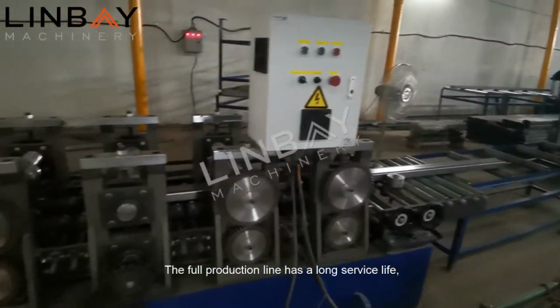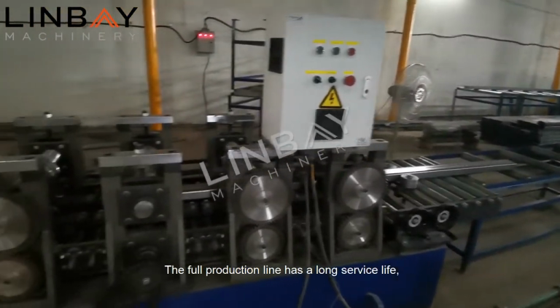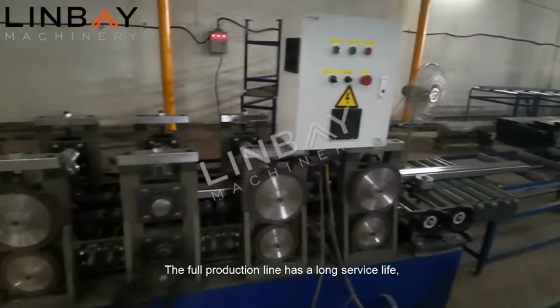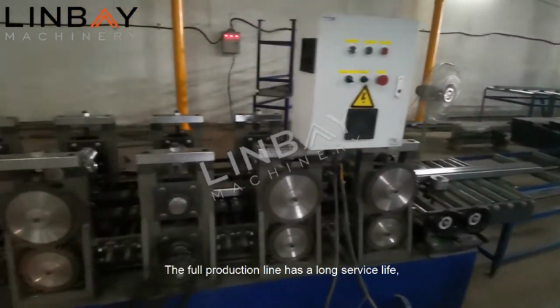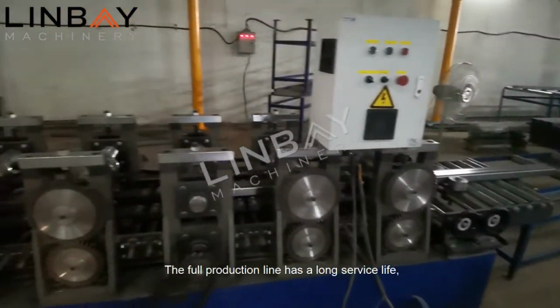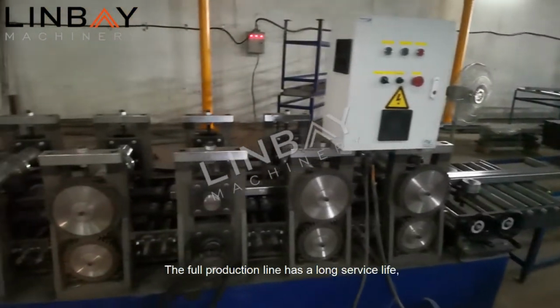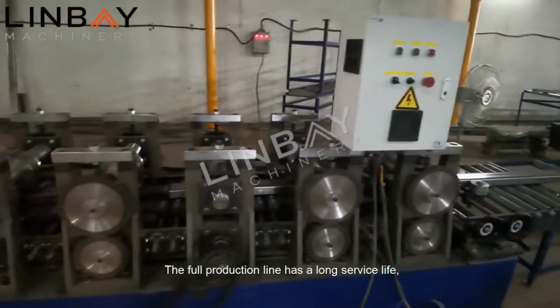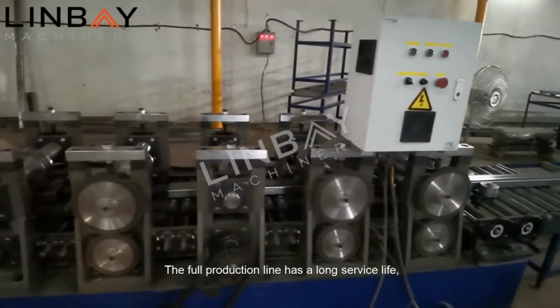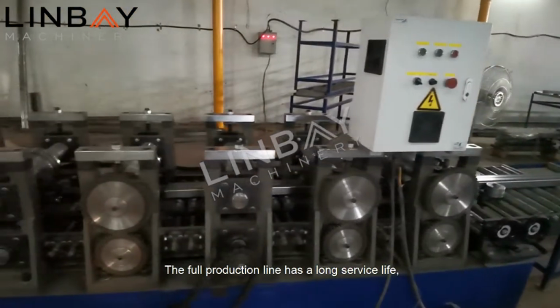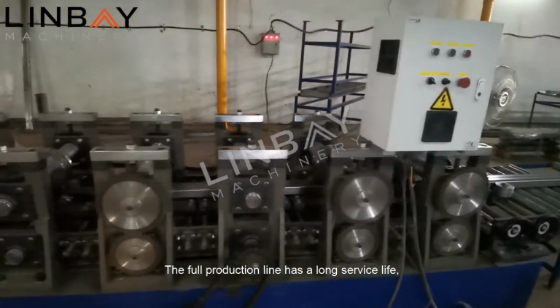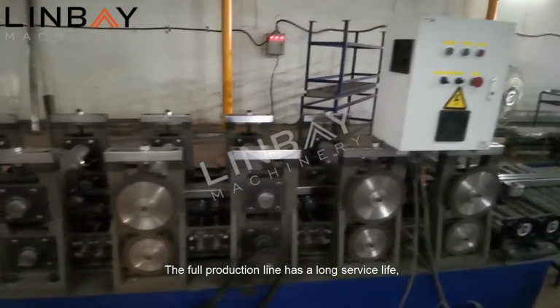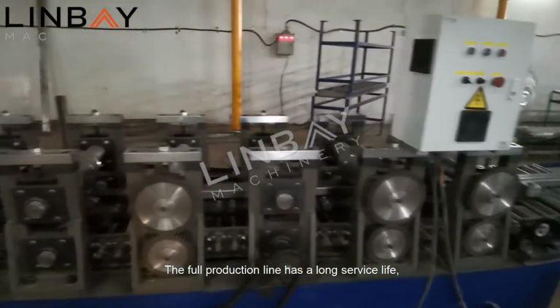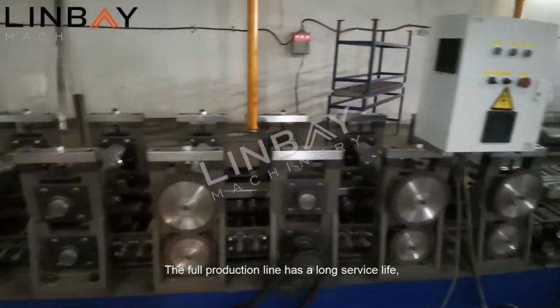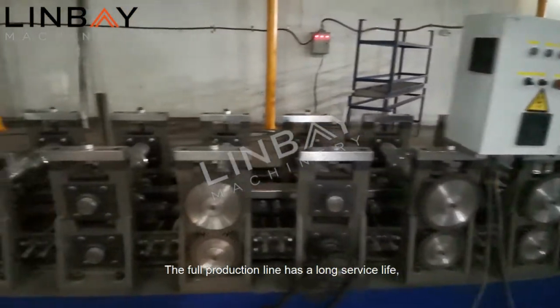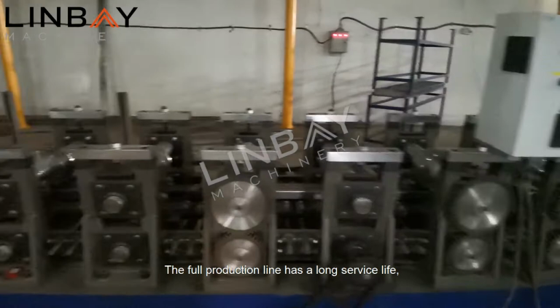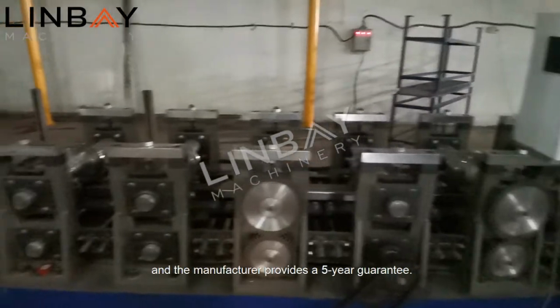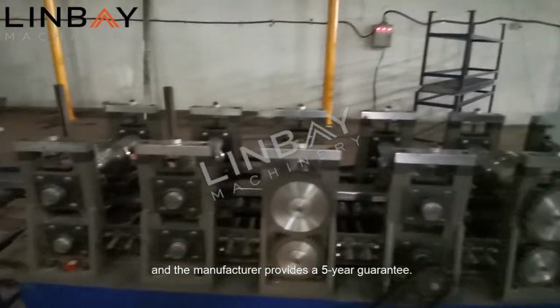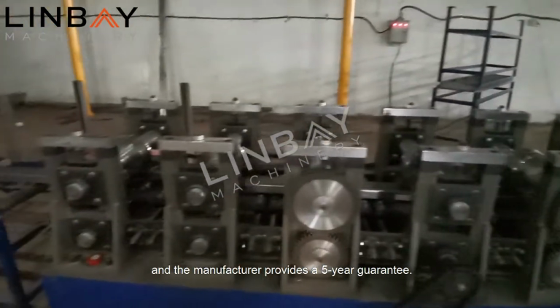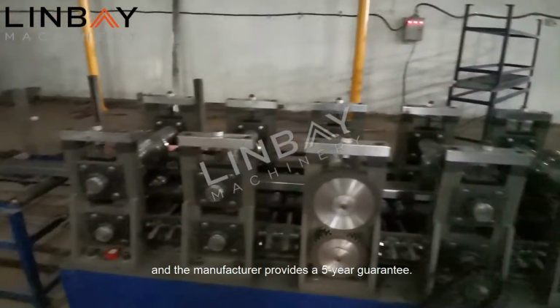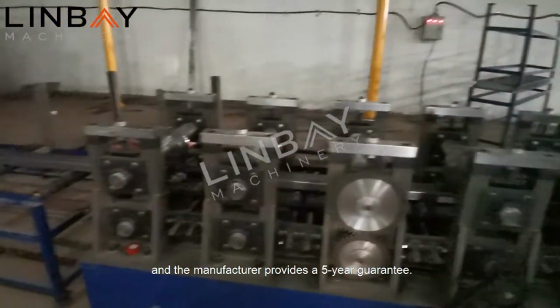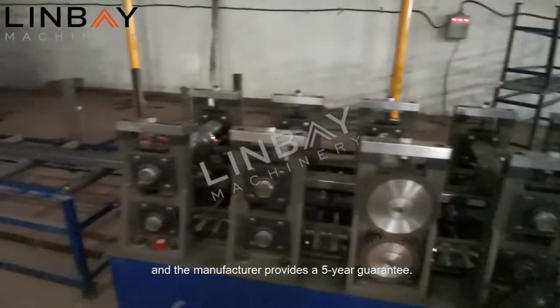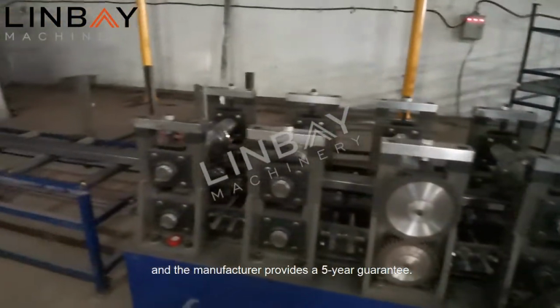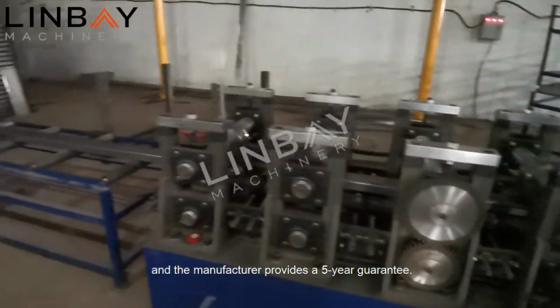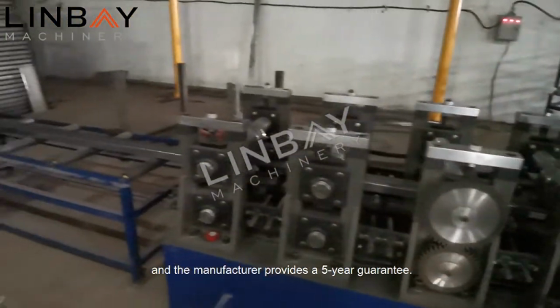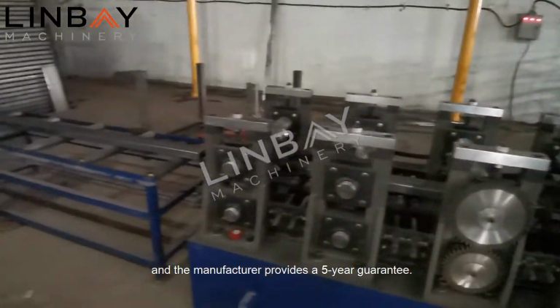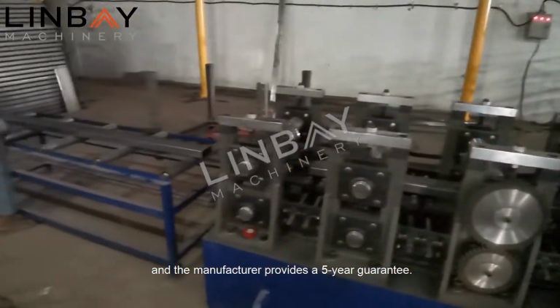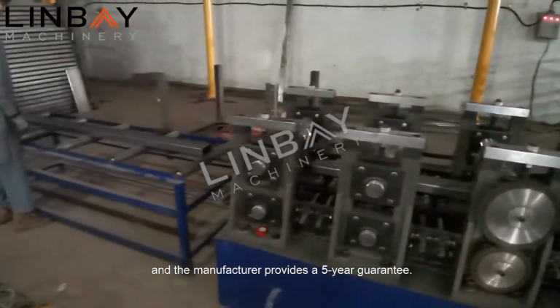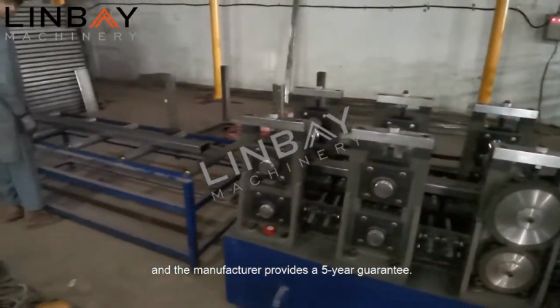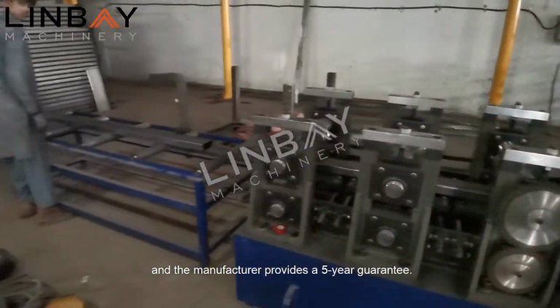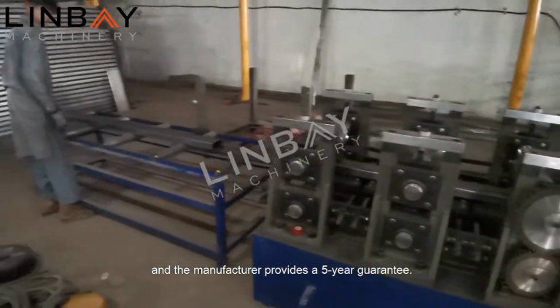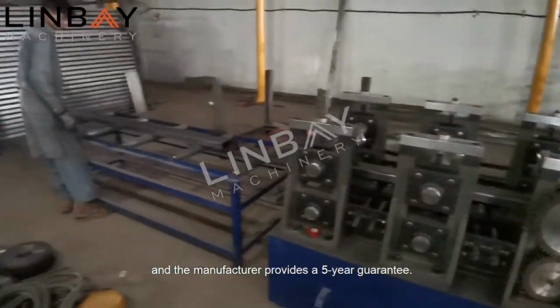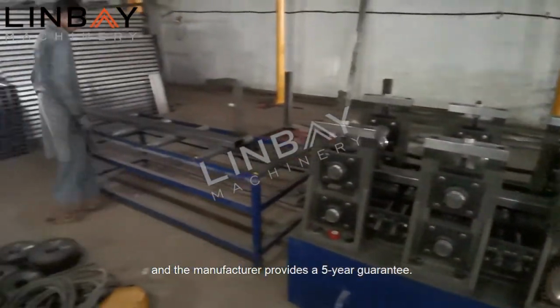The full production line has a long service life, and the manufacturer provides a five-year guarantee.